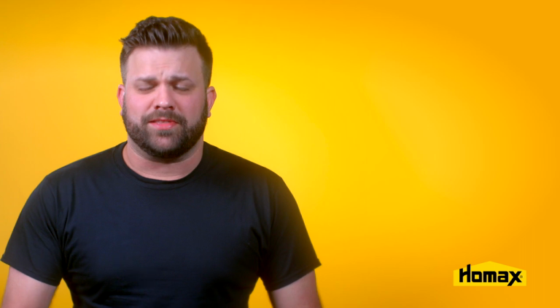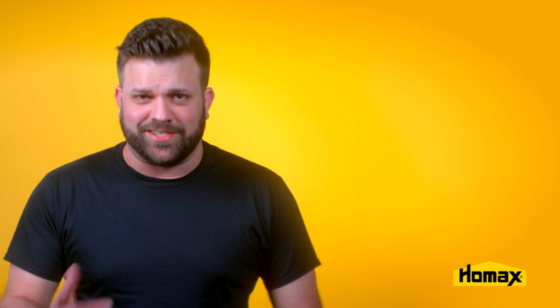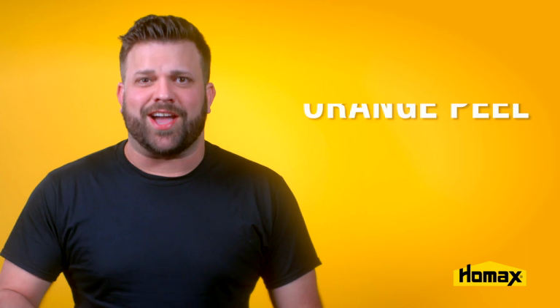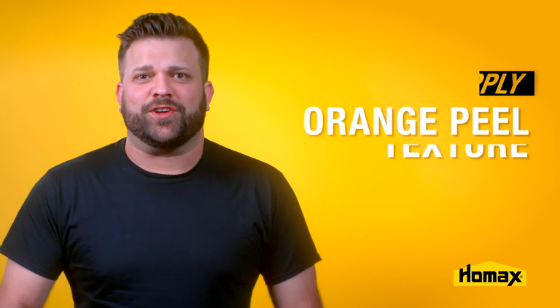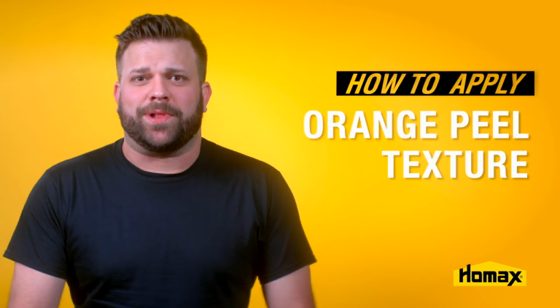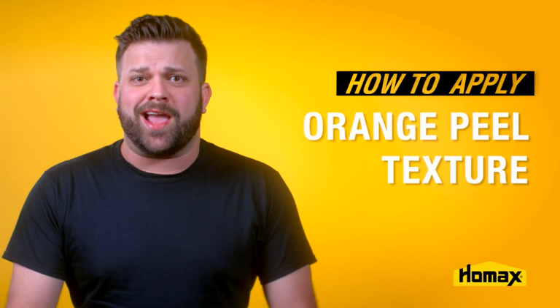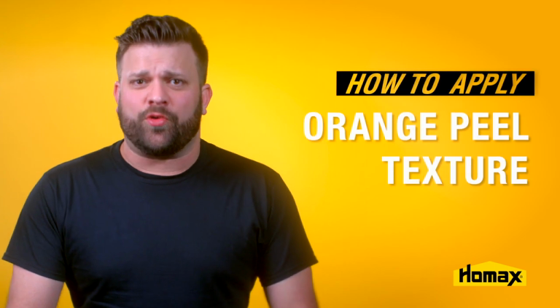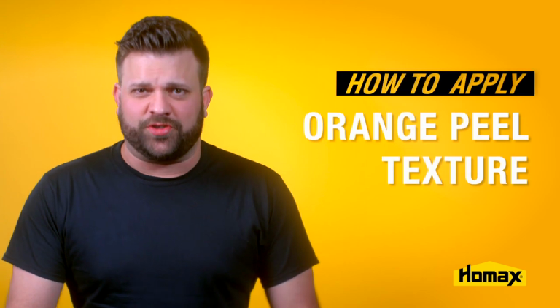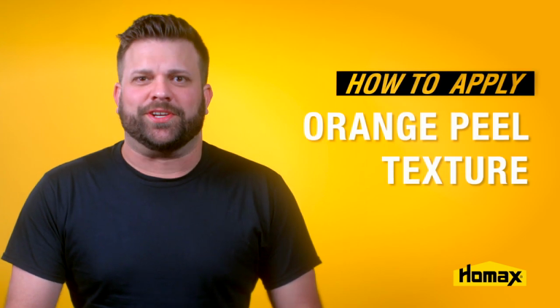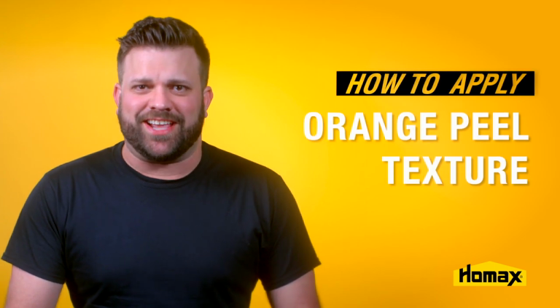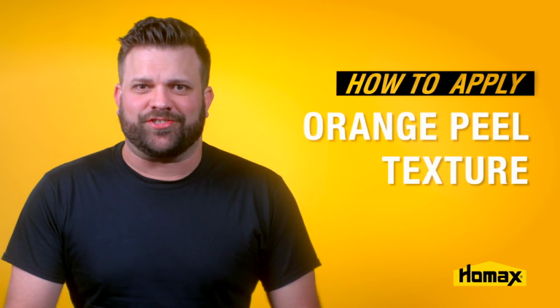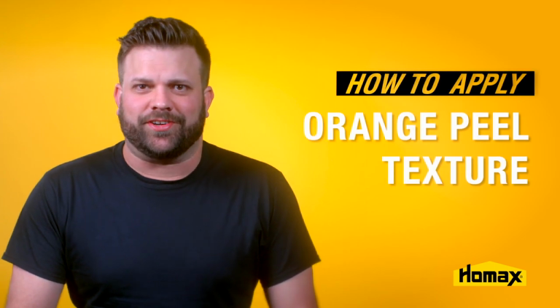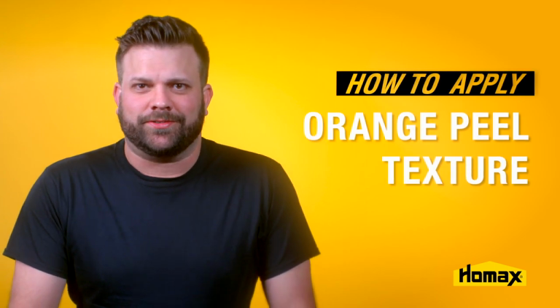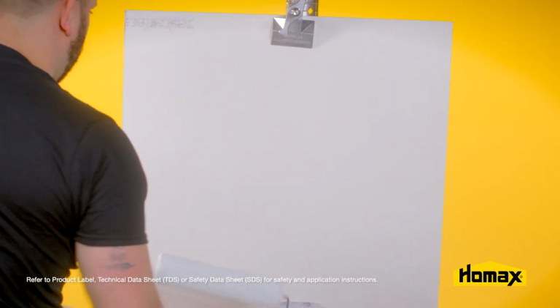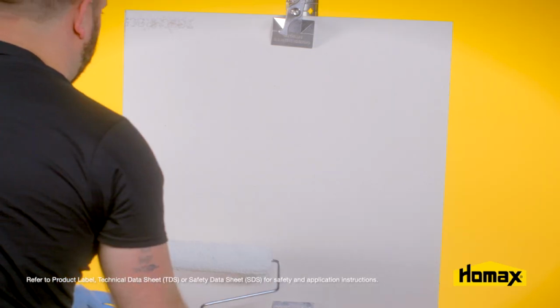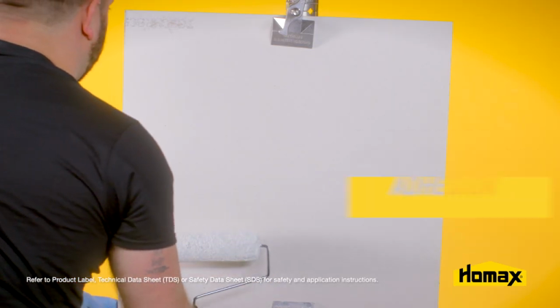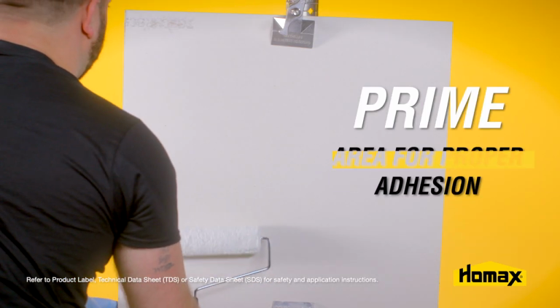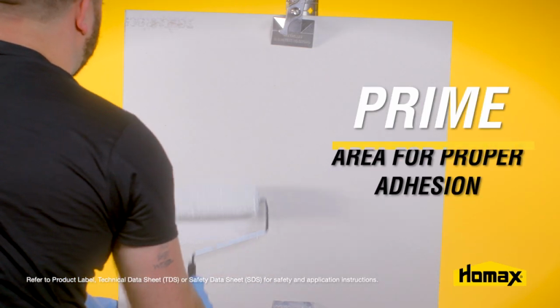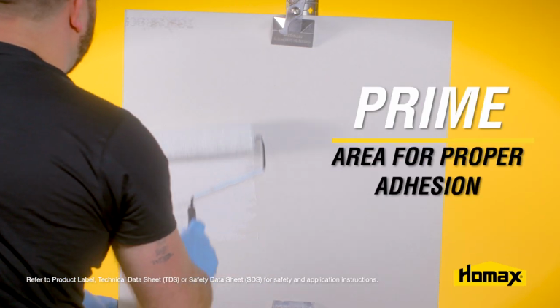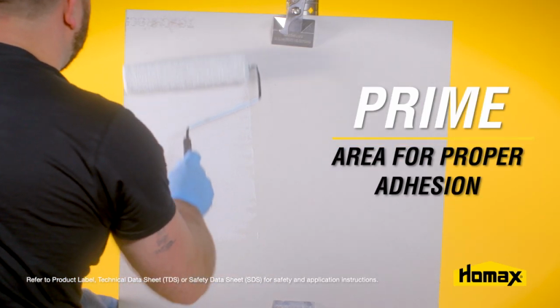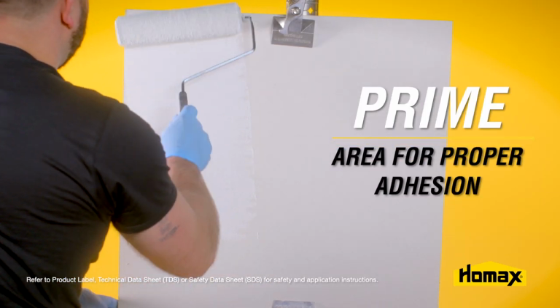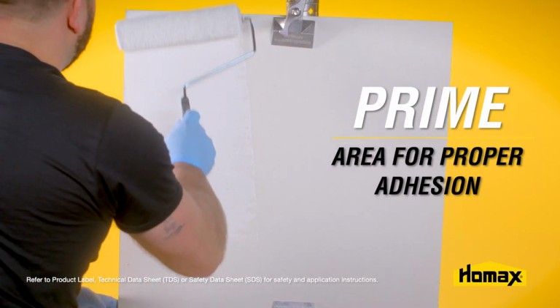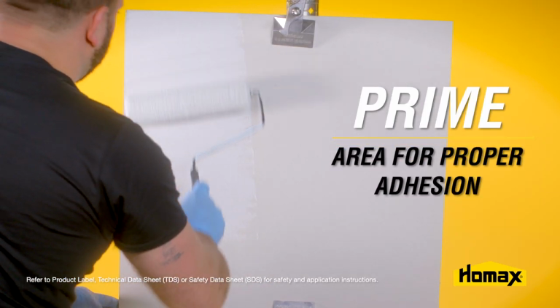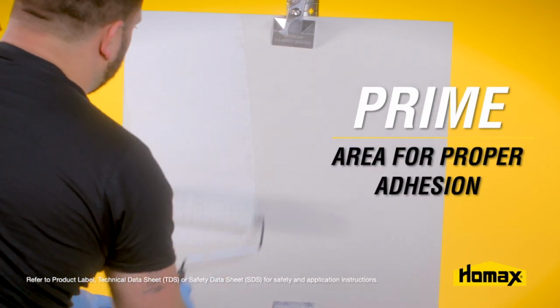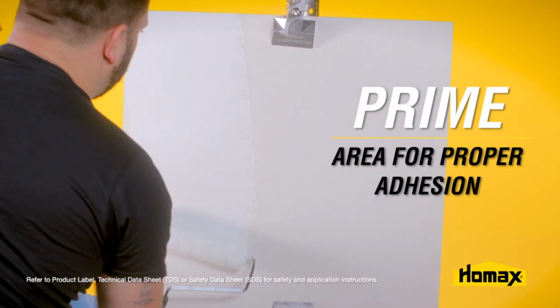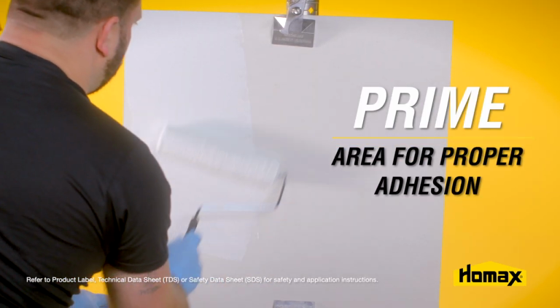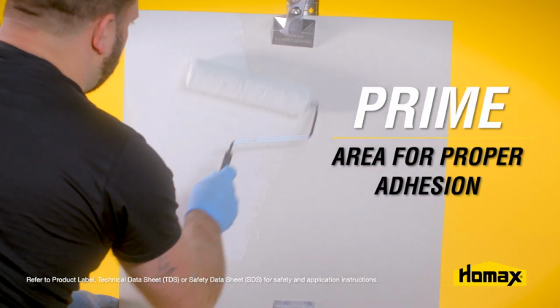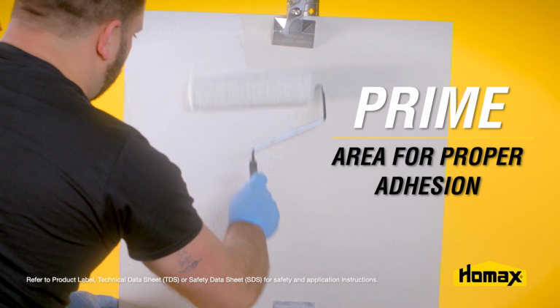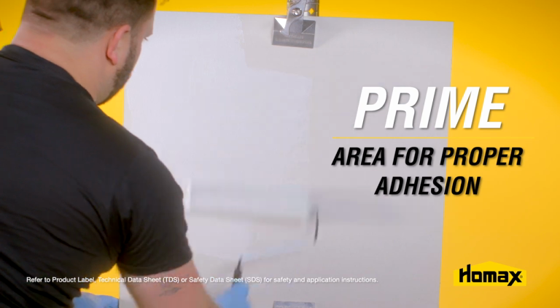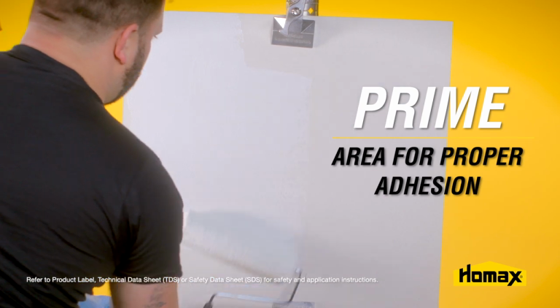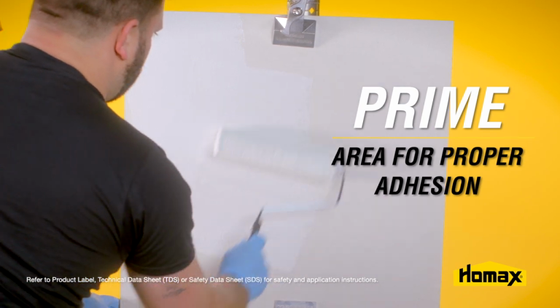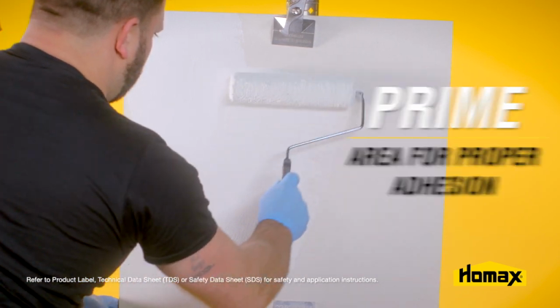This is how you apply an orange peel texture. First, you want to prime the area to be textured to allow for proper adhesion.